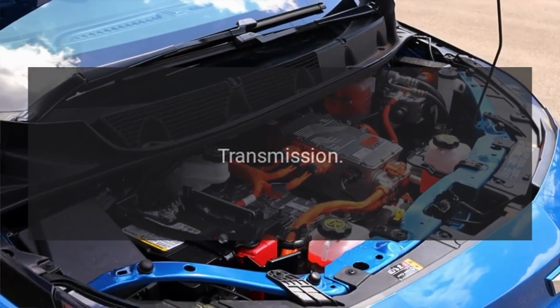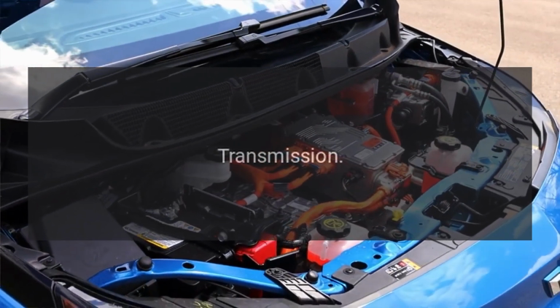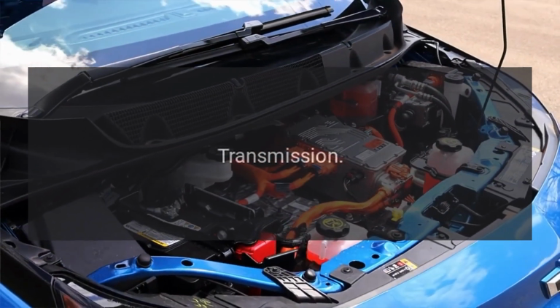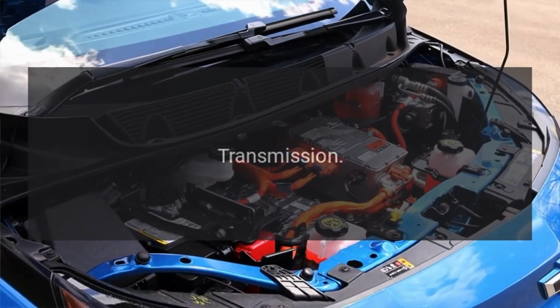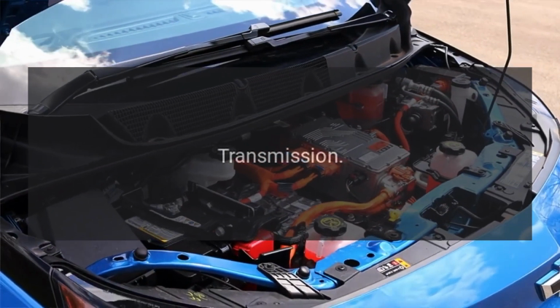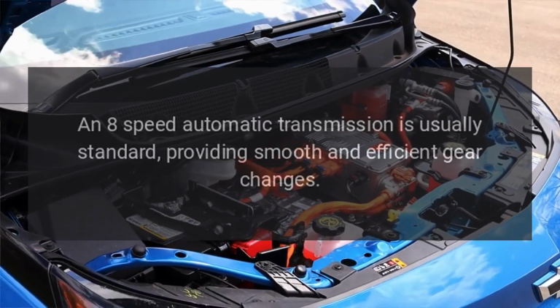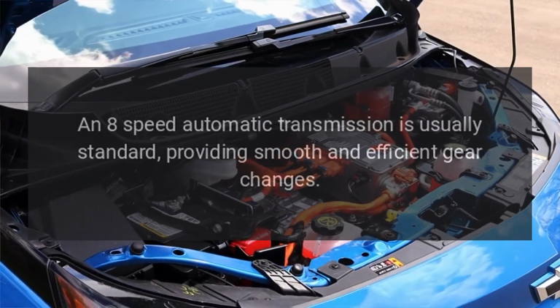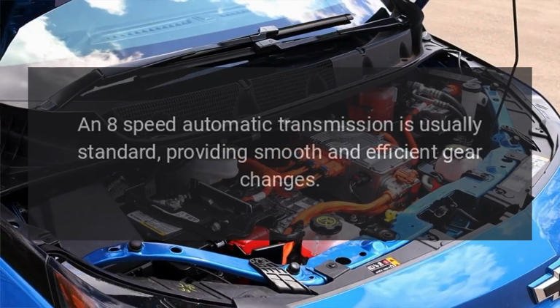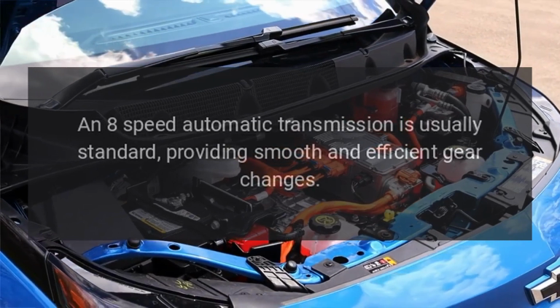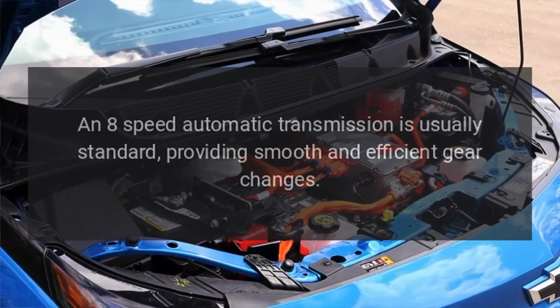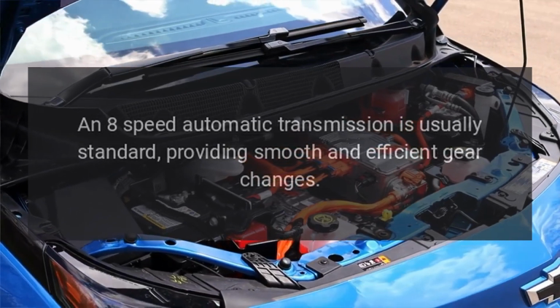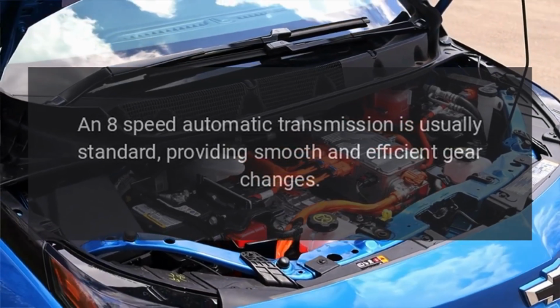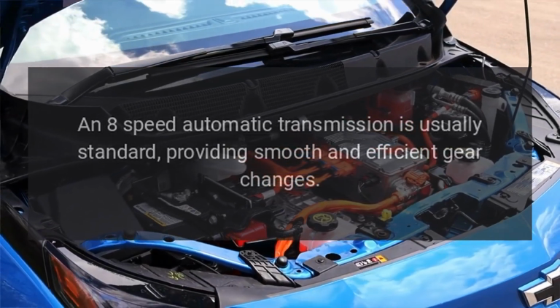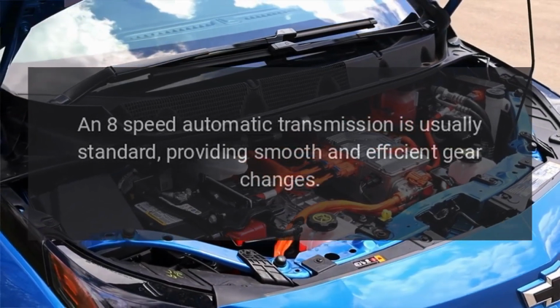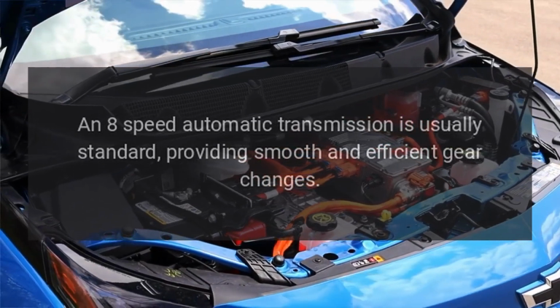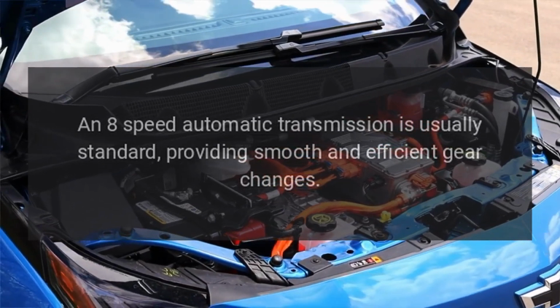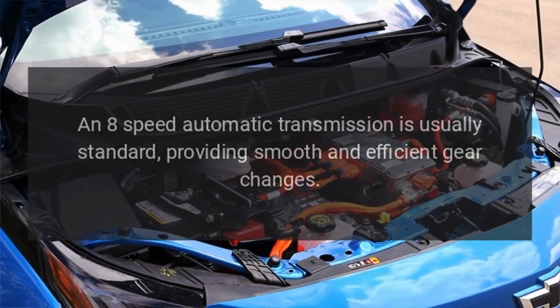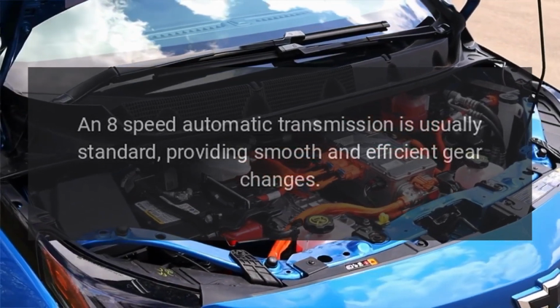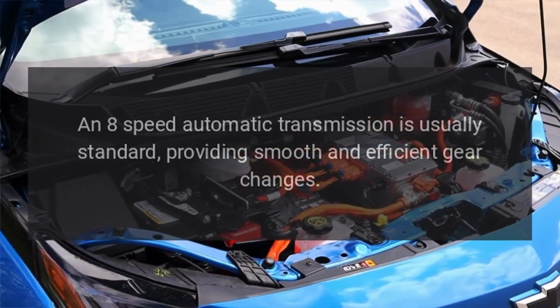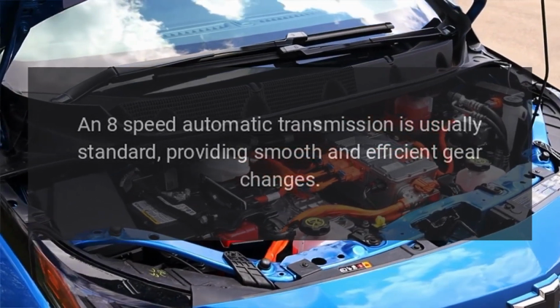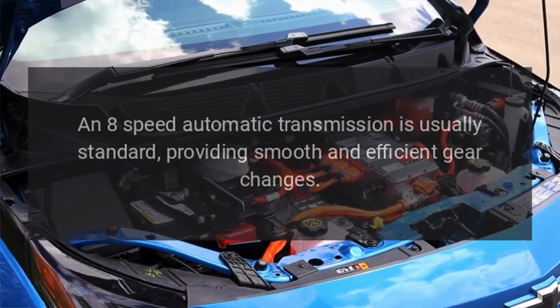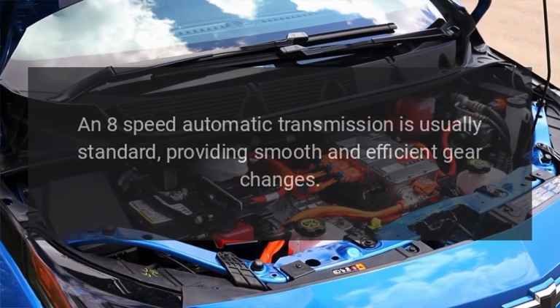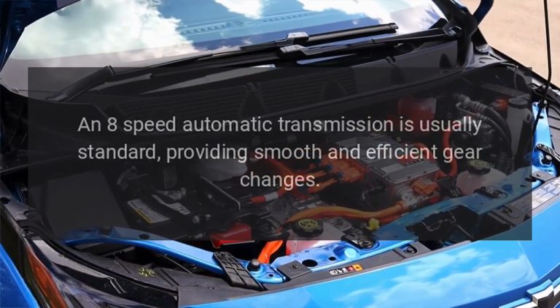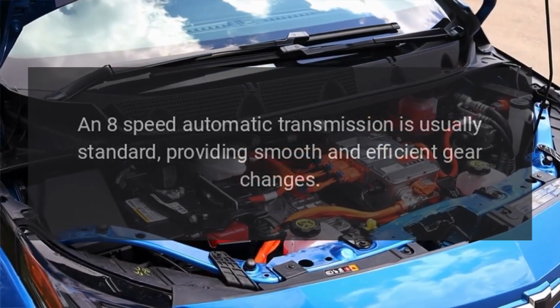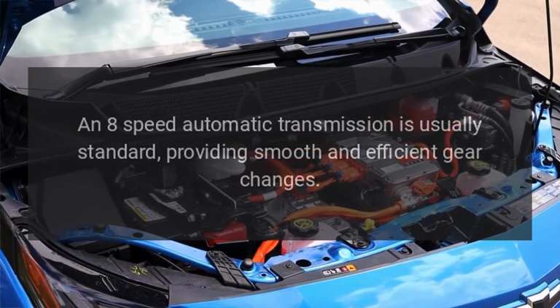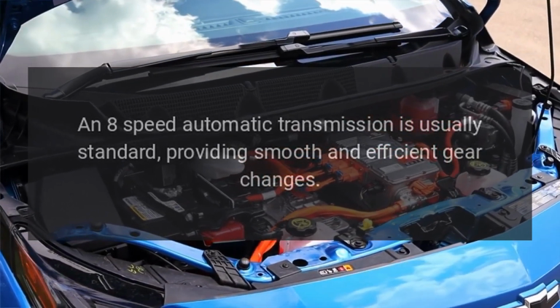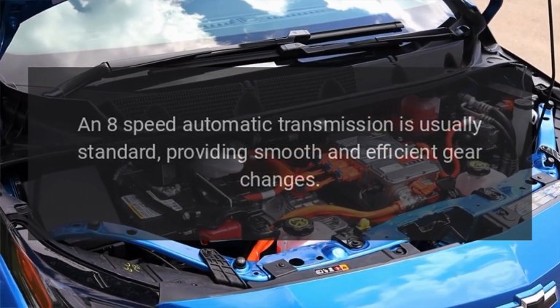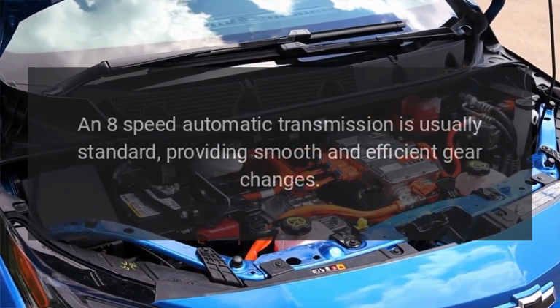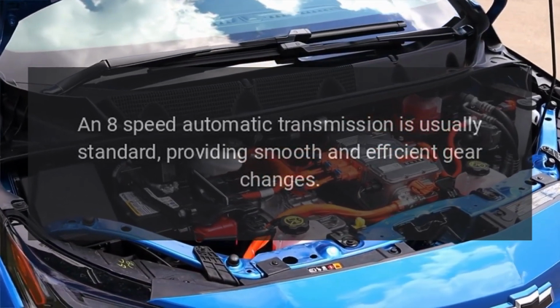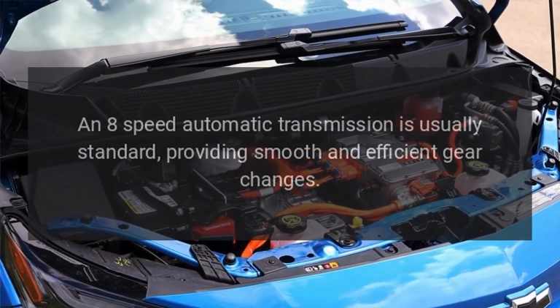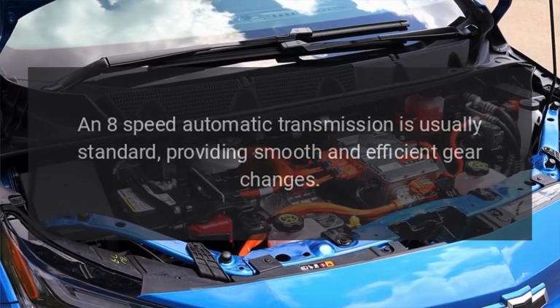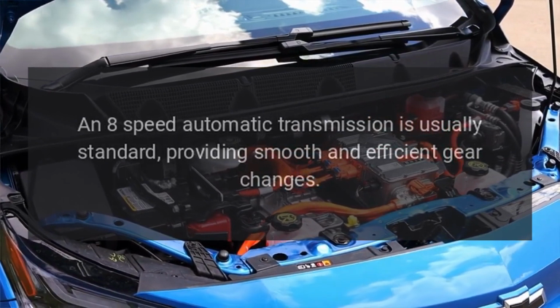Transmission: An 8-speed automatic transmission is usually standard, providing smooth and efficient gear changes.